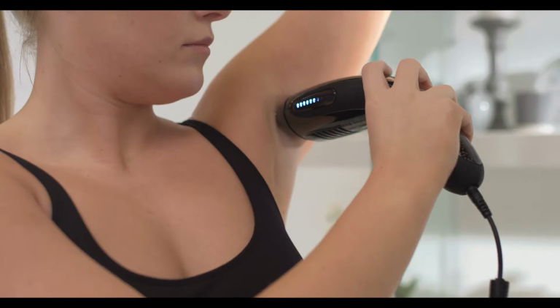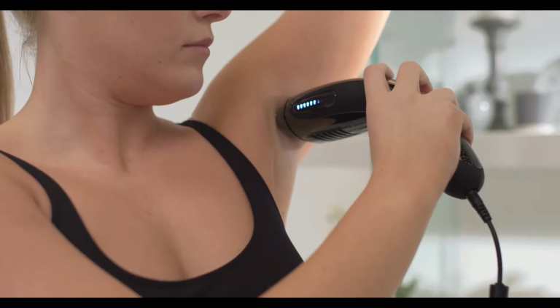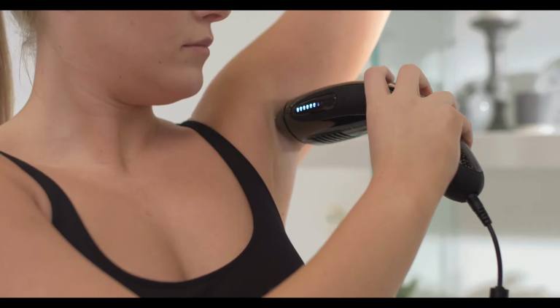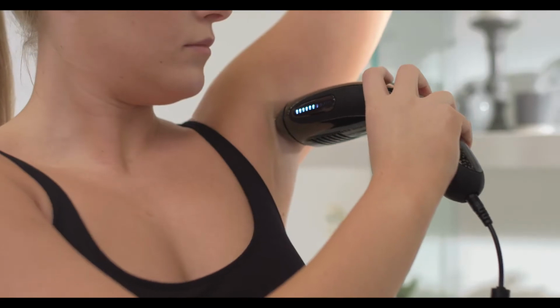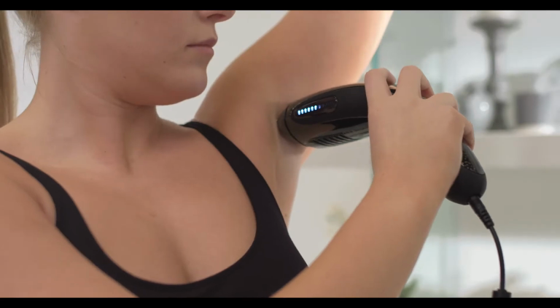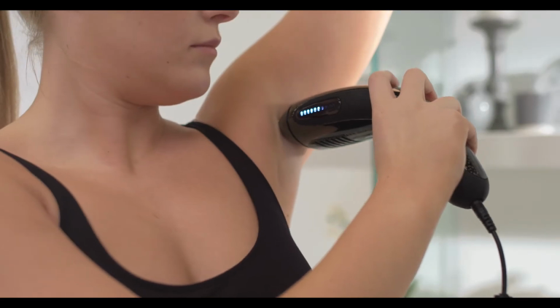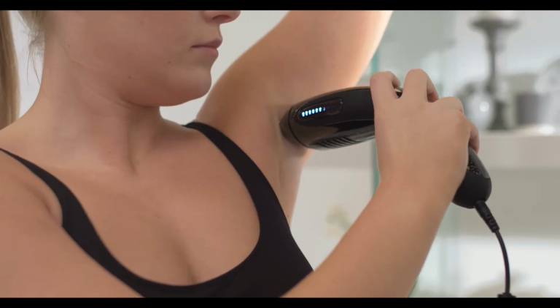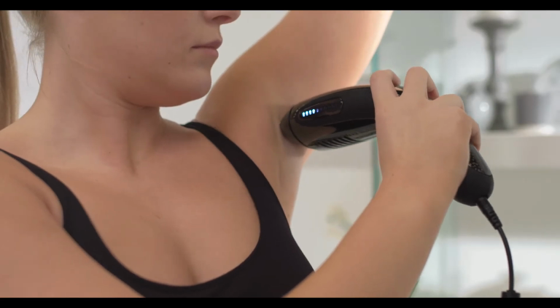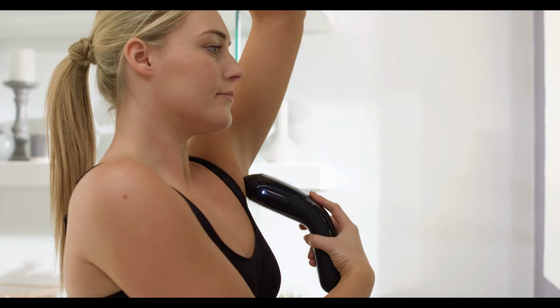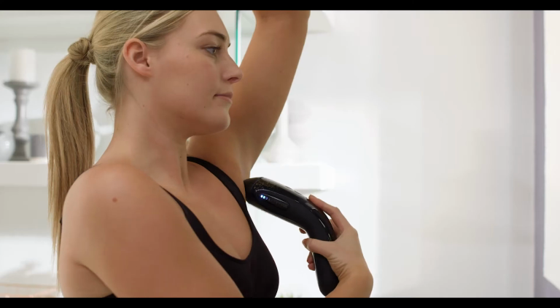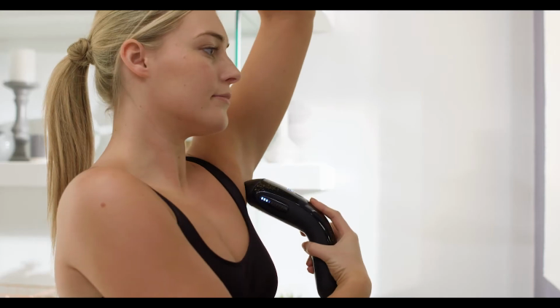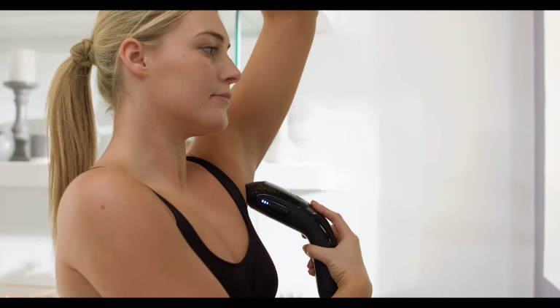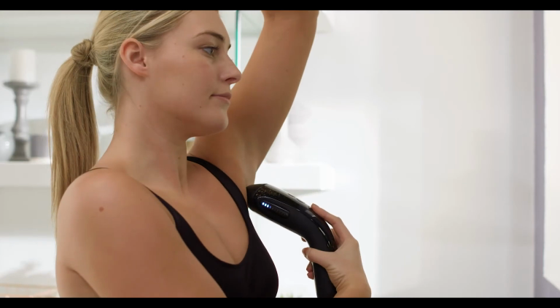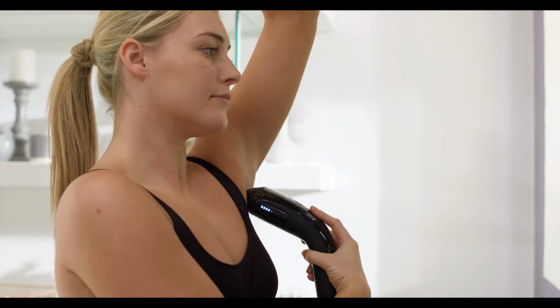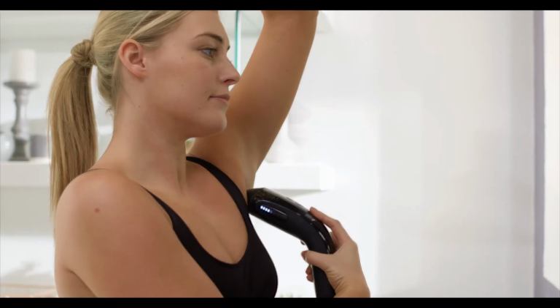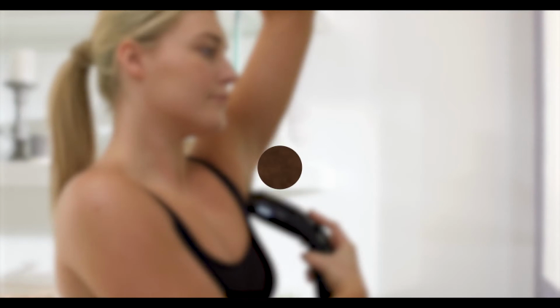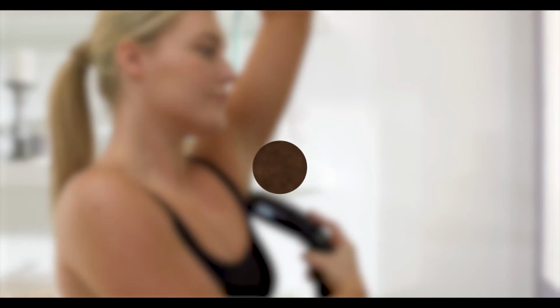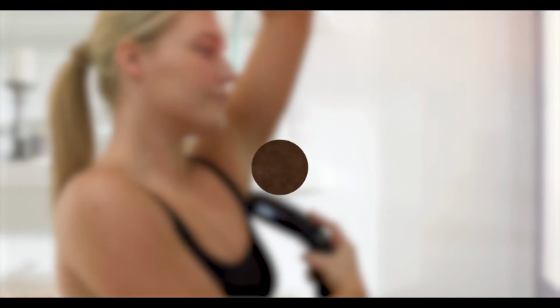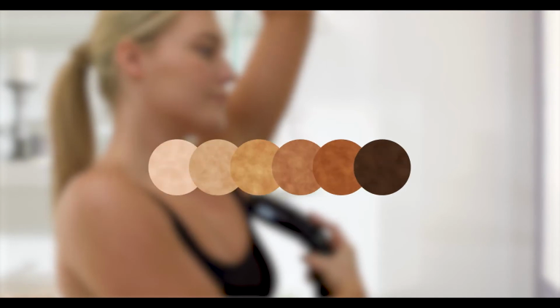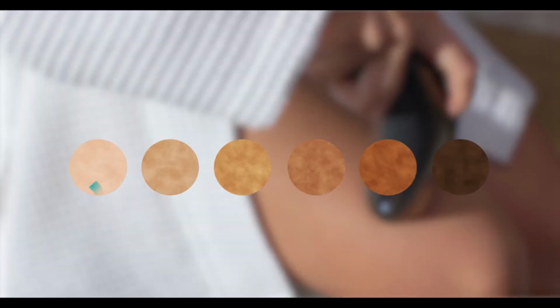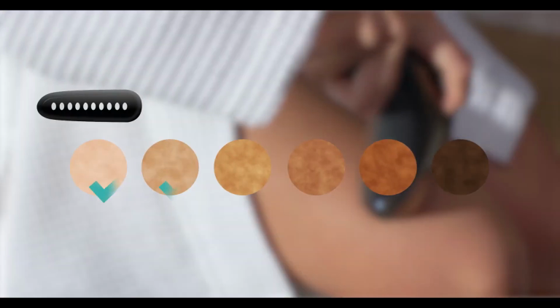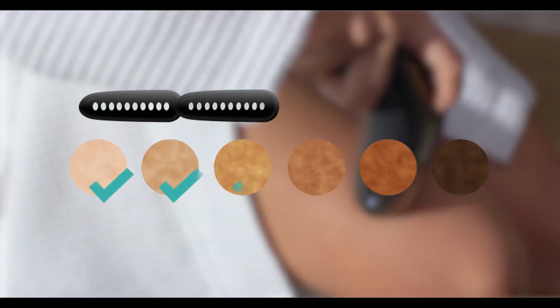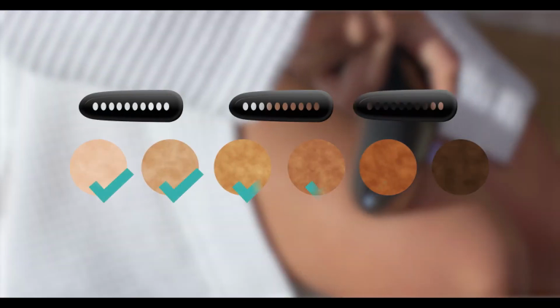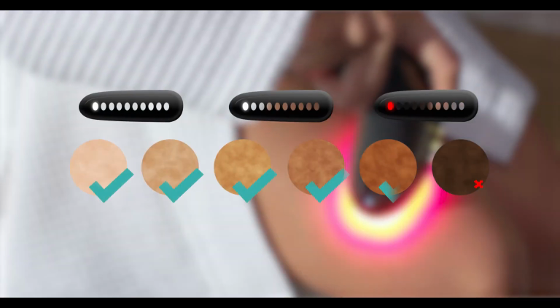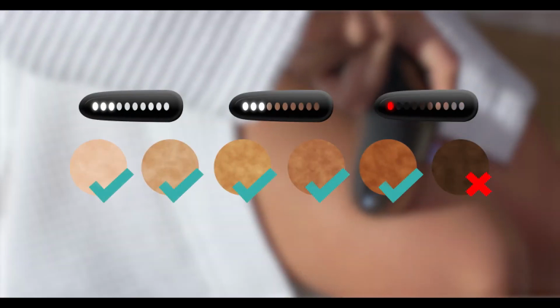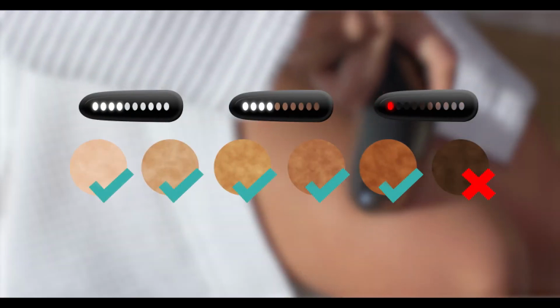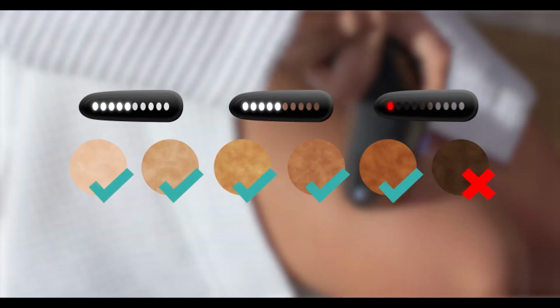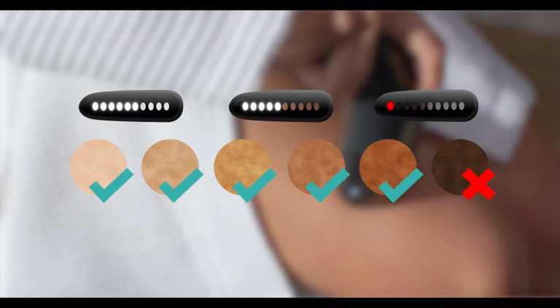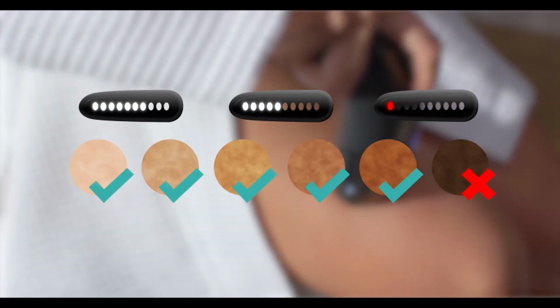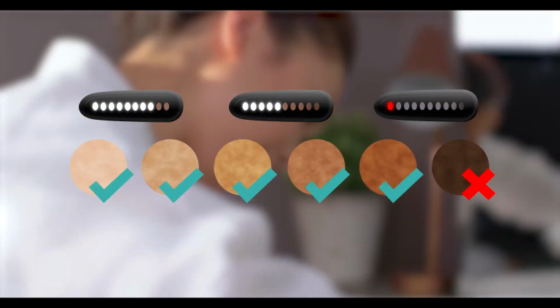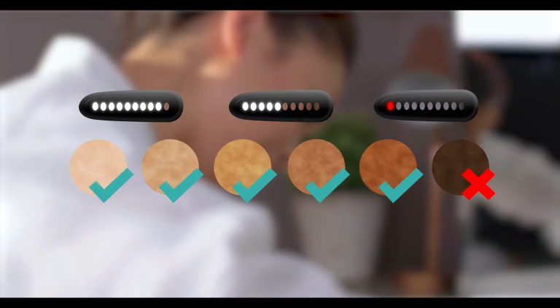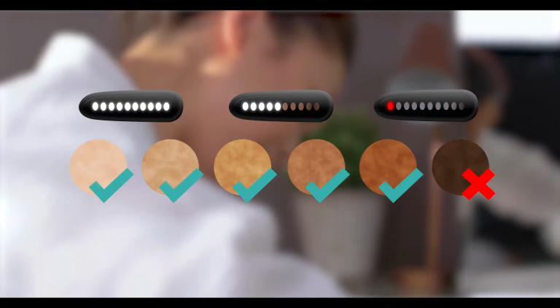The power bars on the side display the flash intensity level. We suggest you check the skin tone chart on the pack or on our website before you buy.